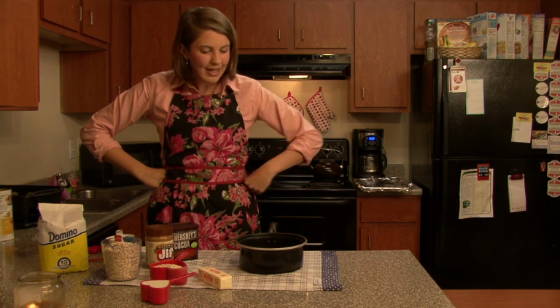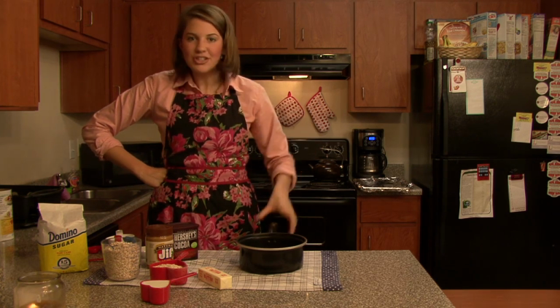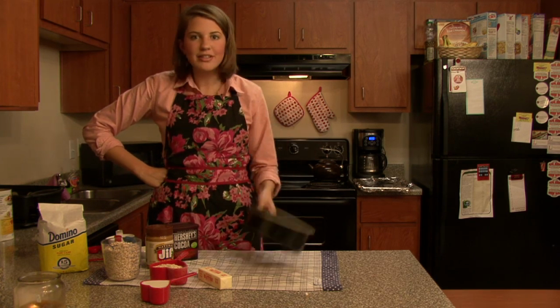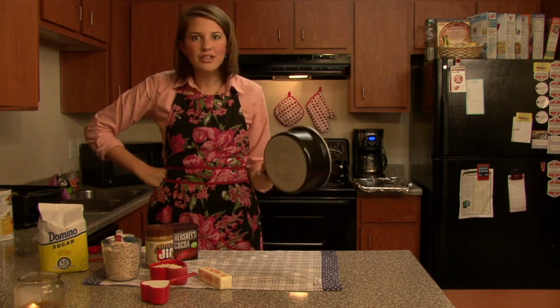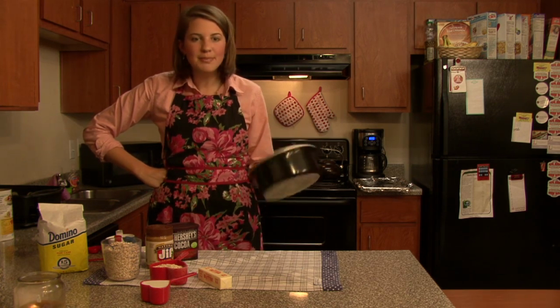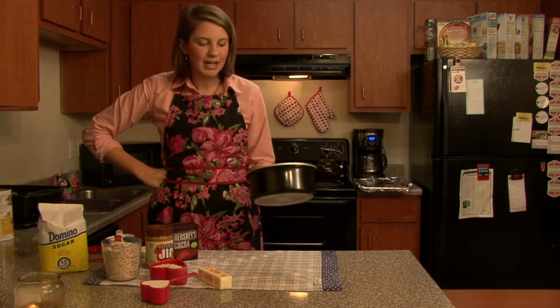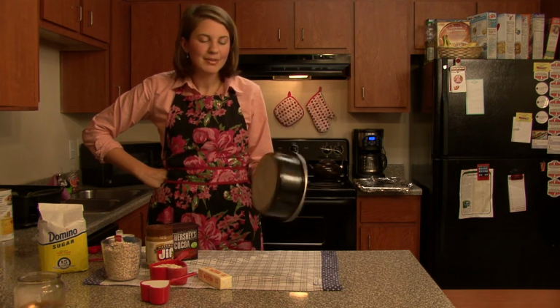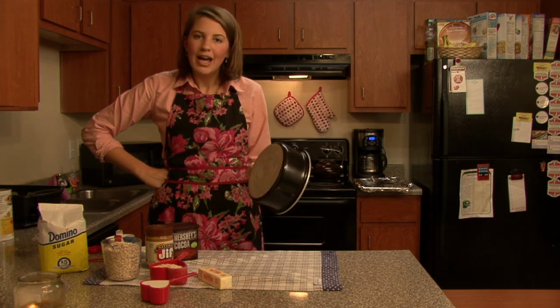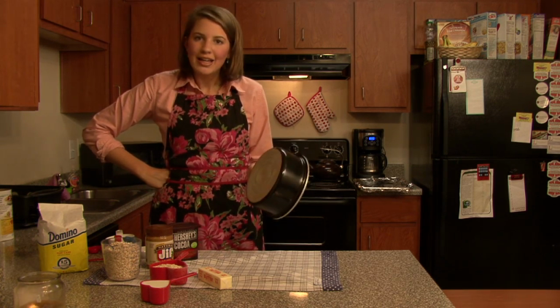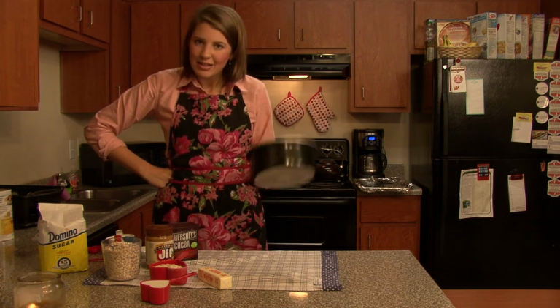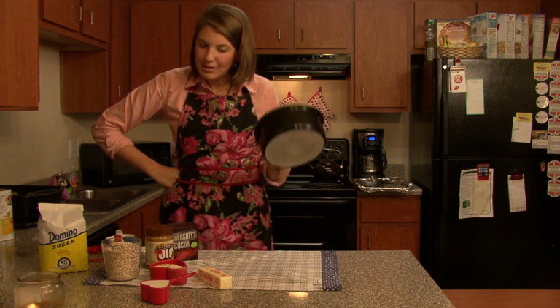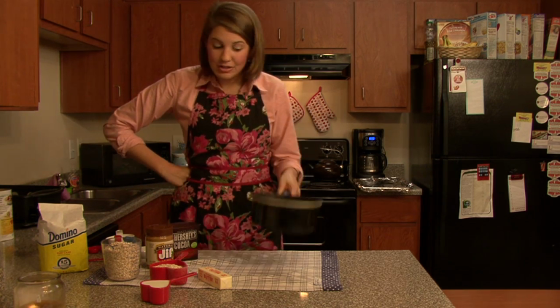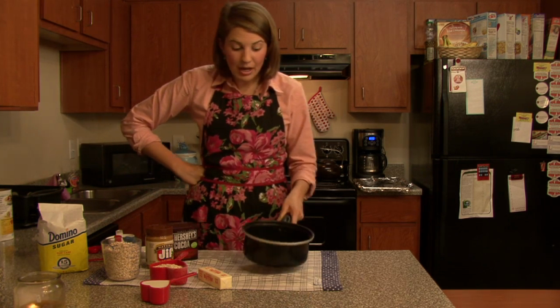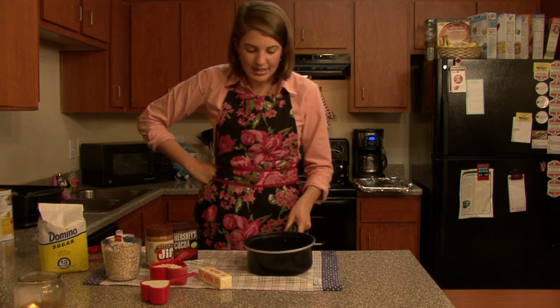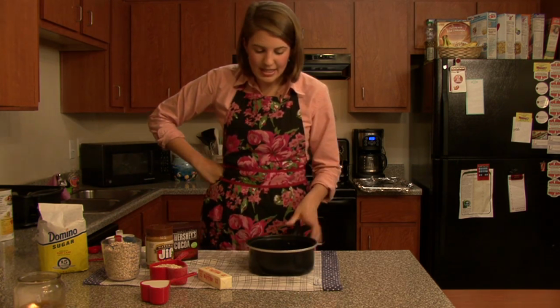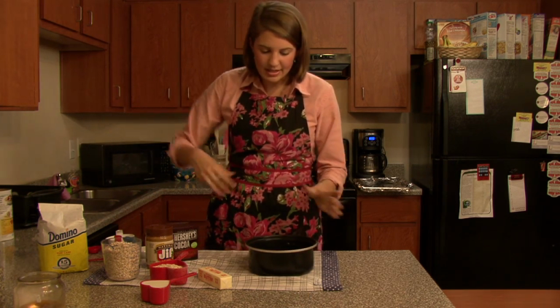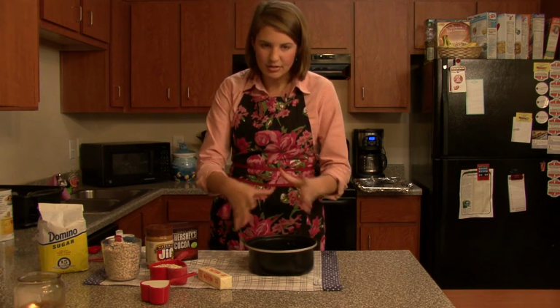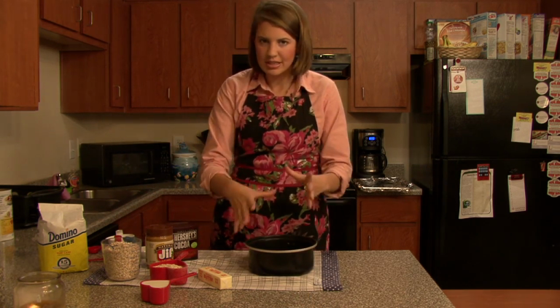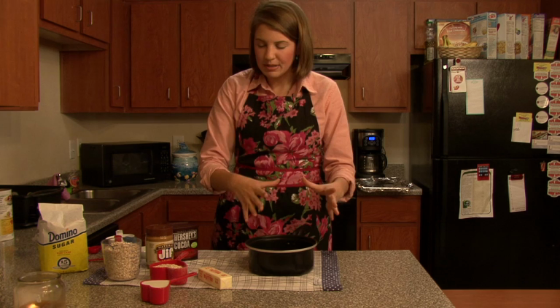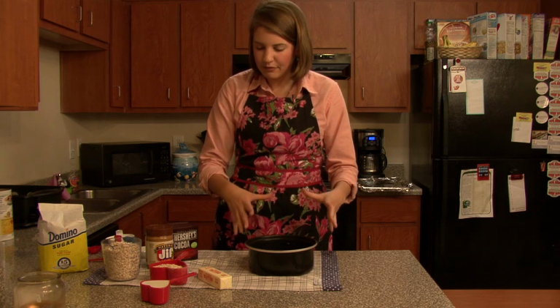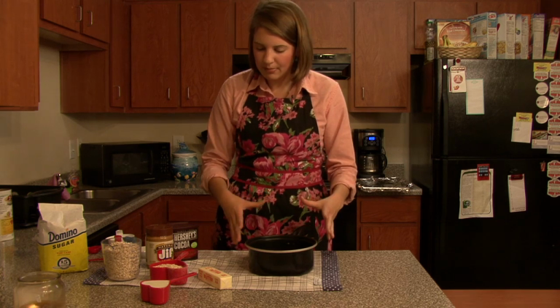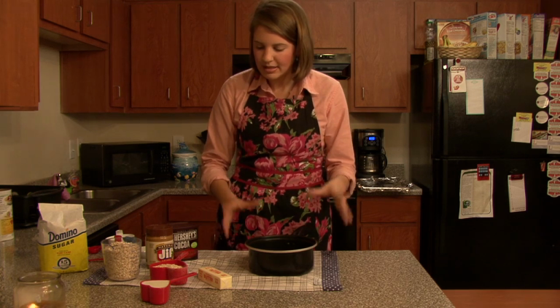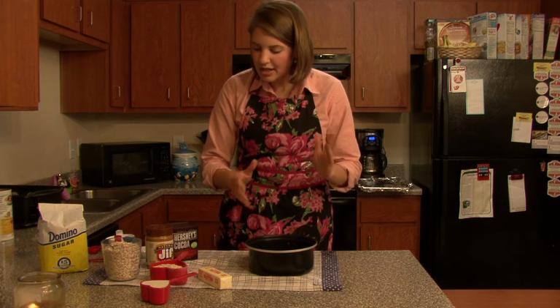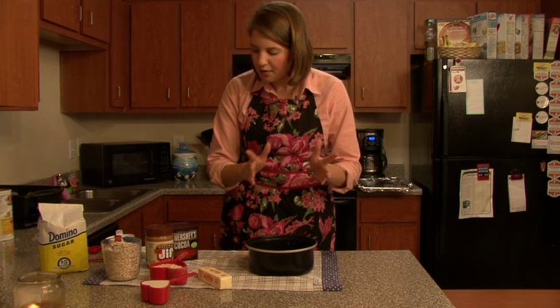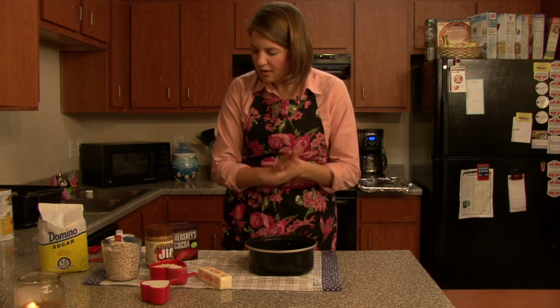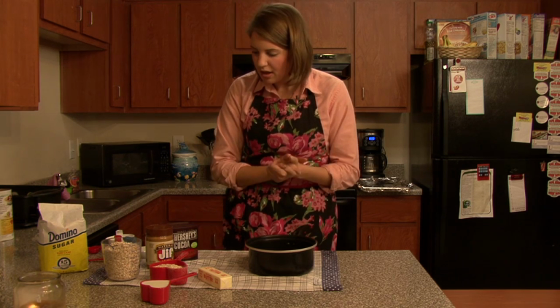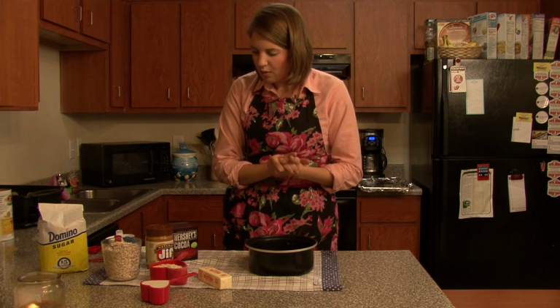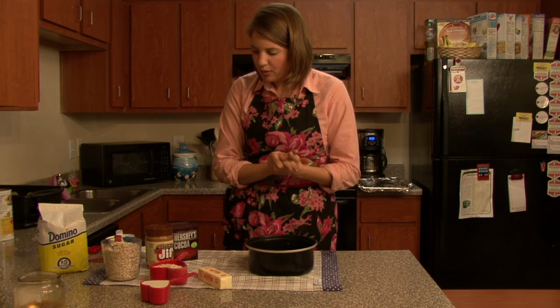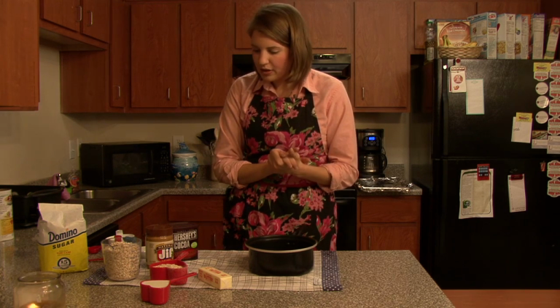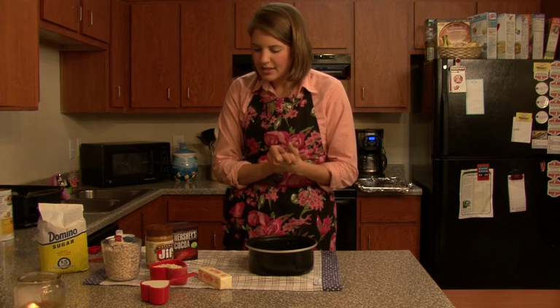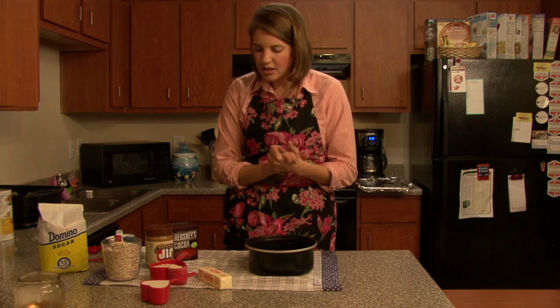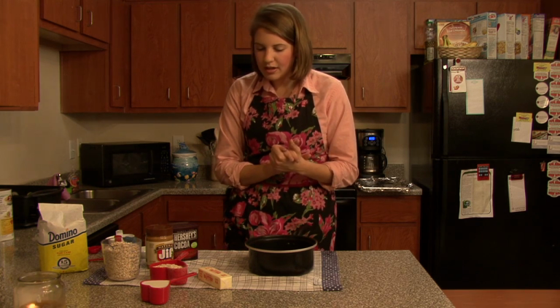Now you just need your saucepan. I'm going to use a pot instead because it's bigger for me. So we're going to go ahead and start.